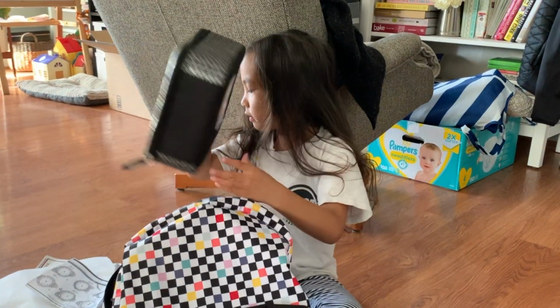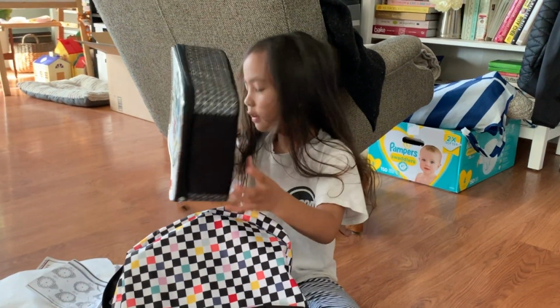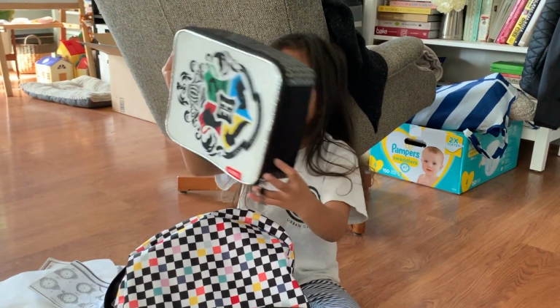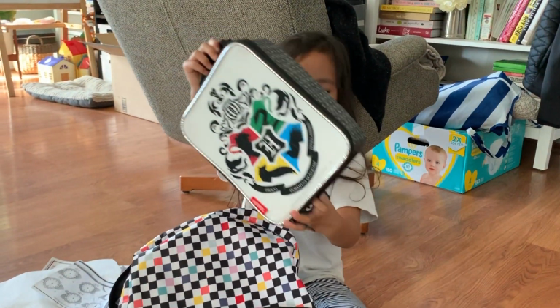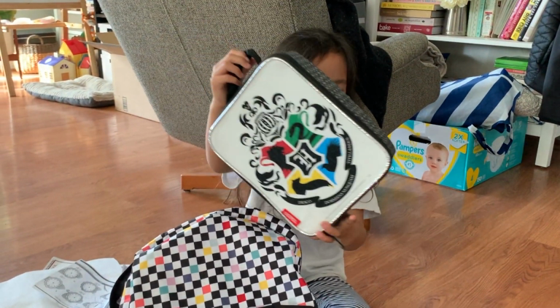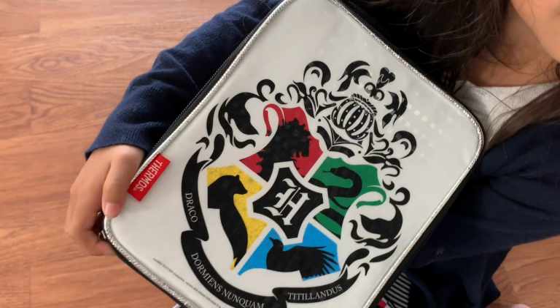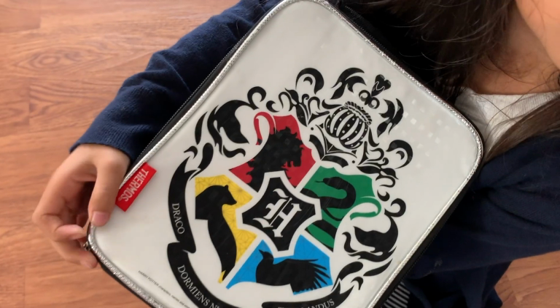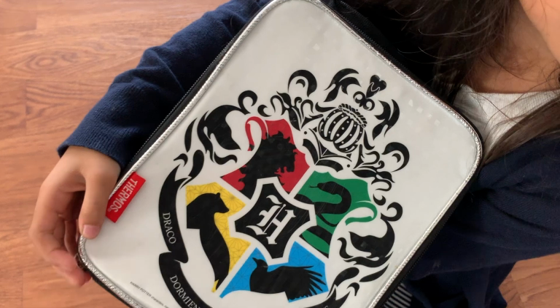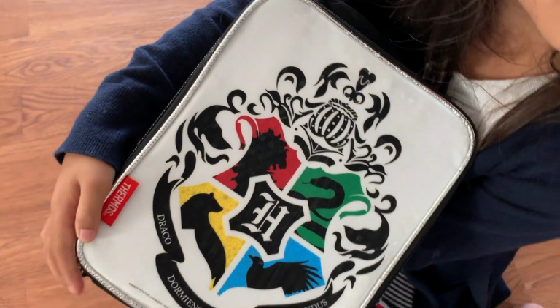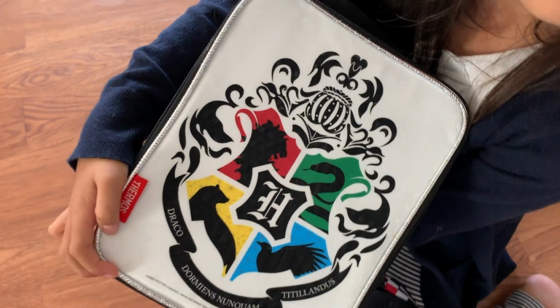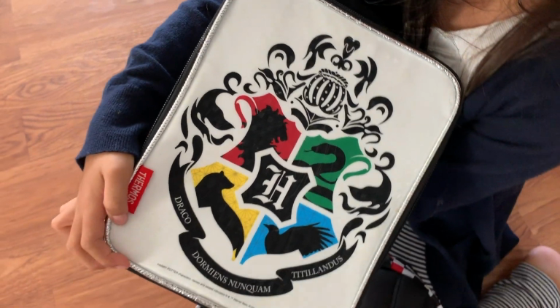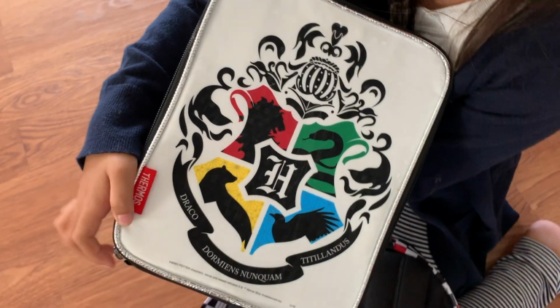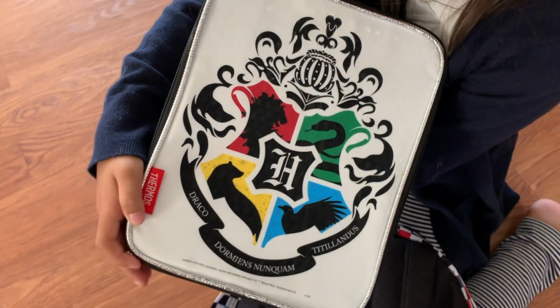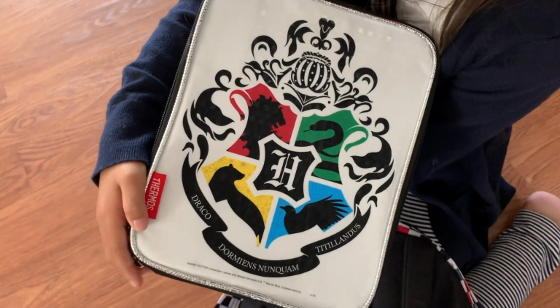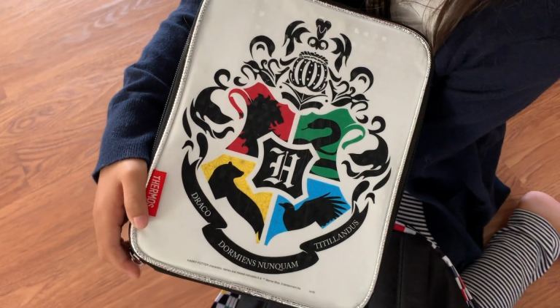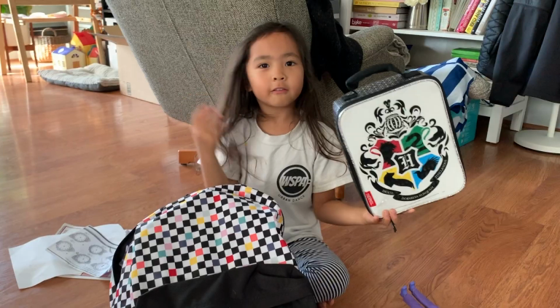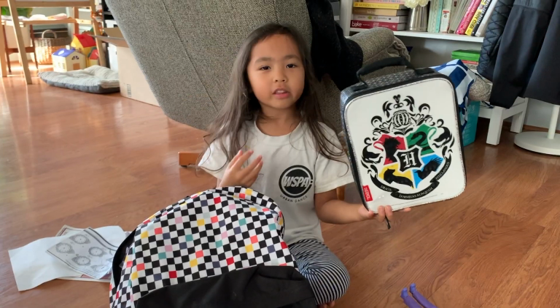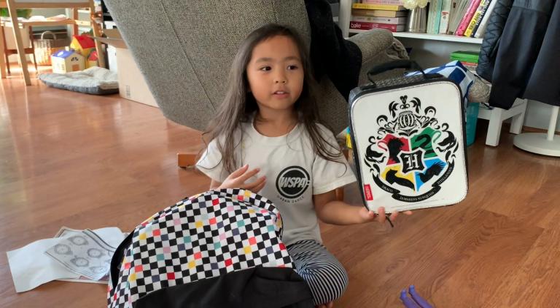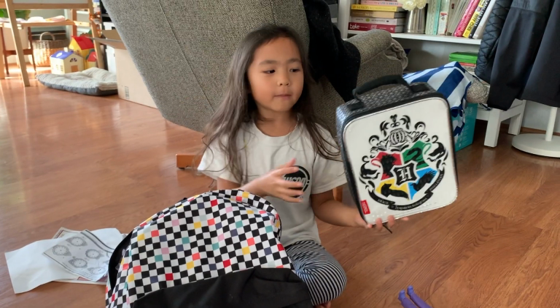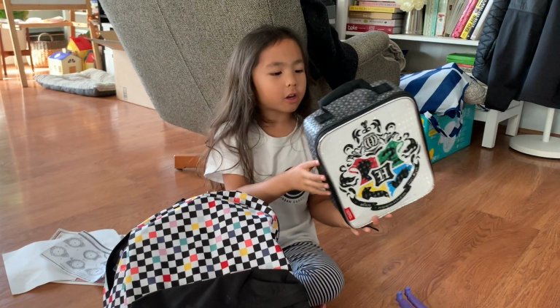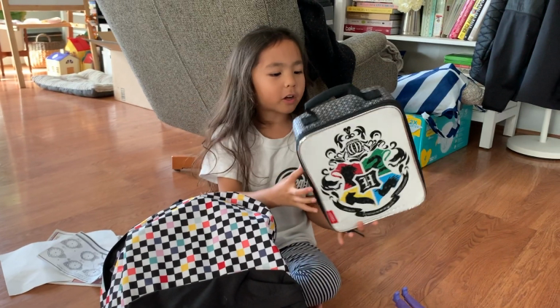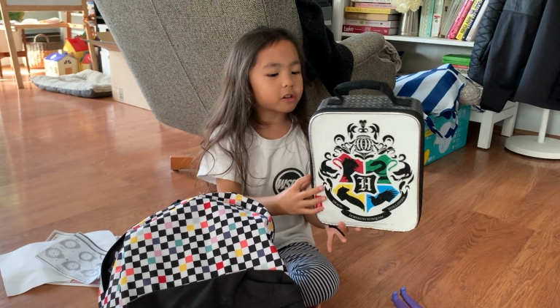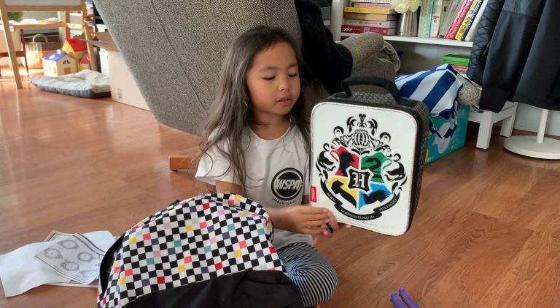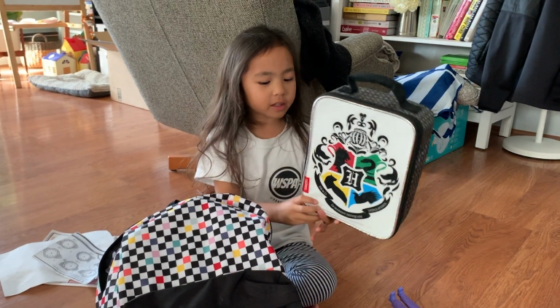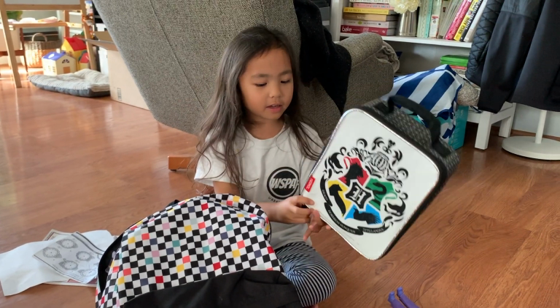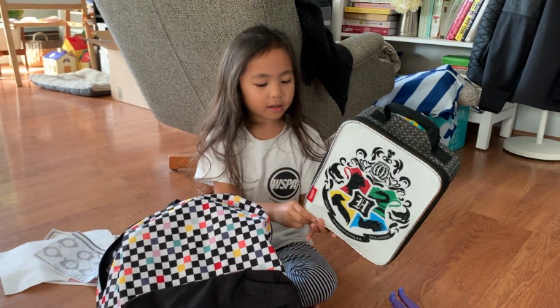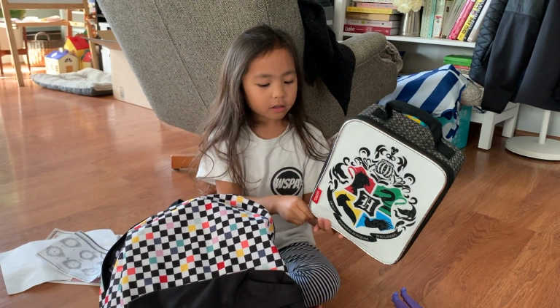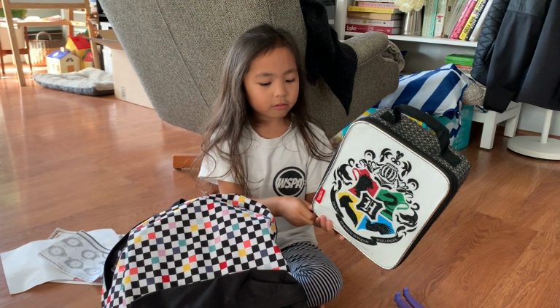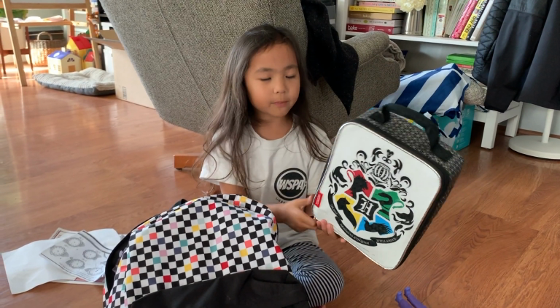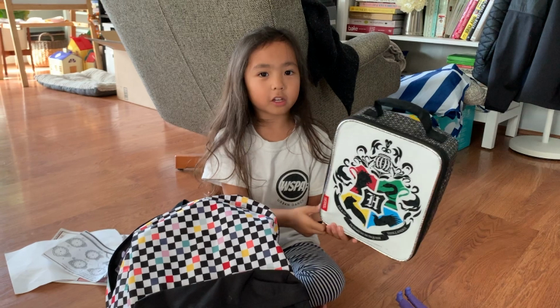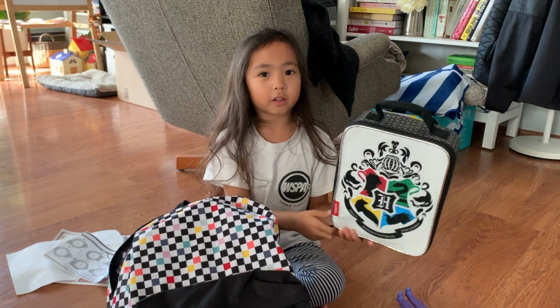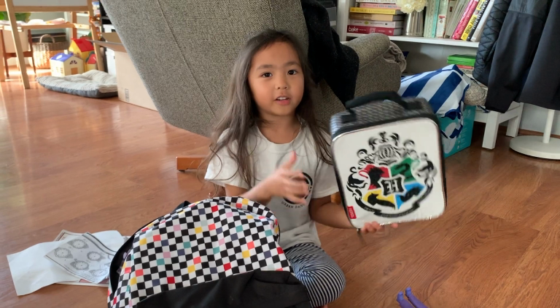So this is my lunchbox. If you want to see what's in my lunchbox, you should see the what's in my lunchbox video.